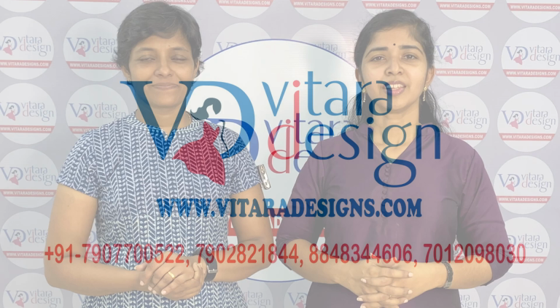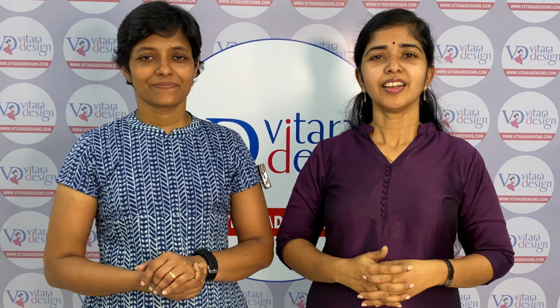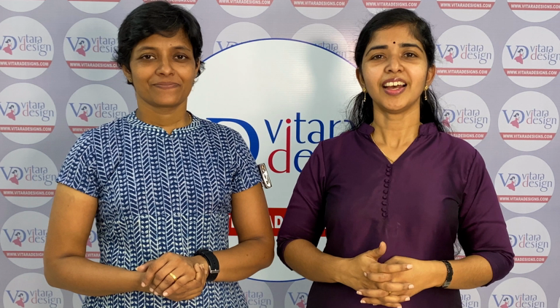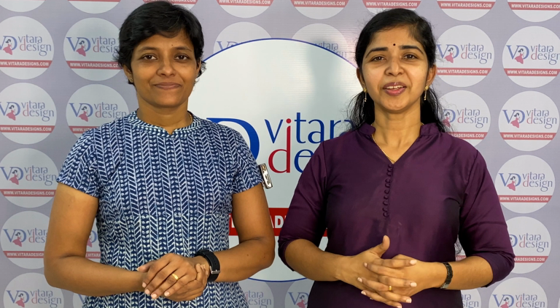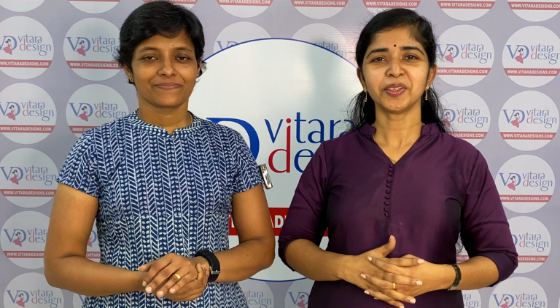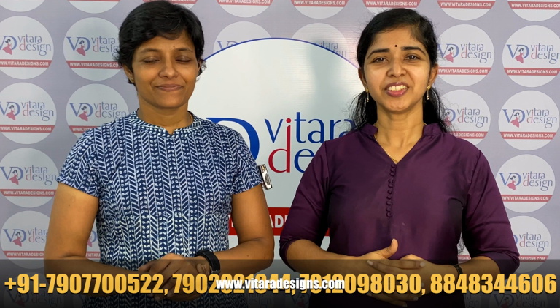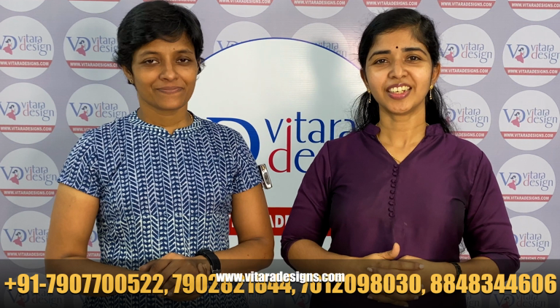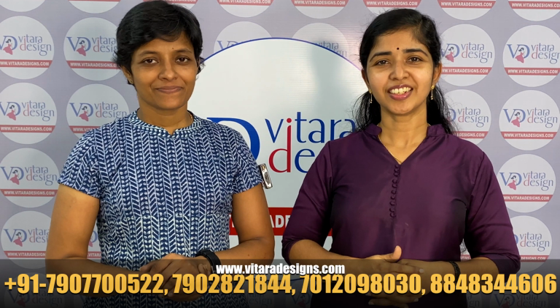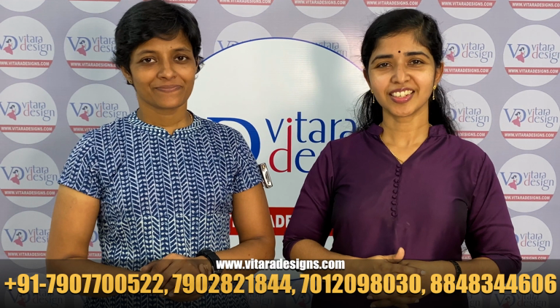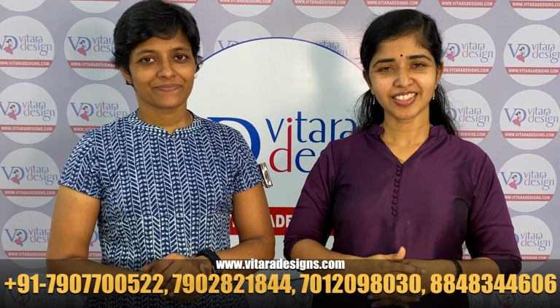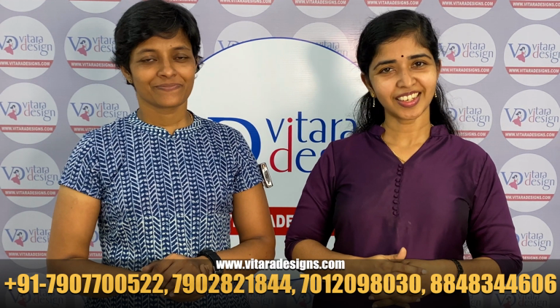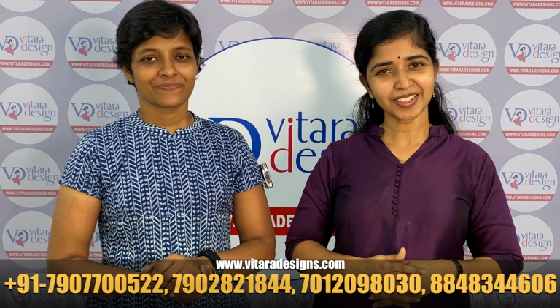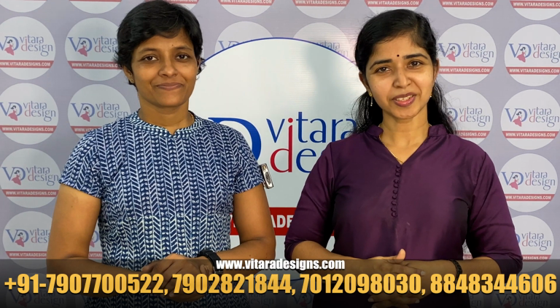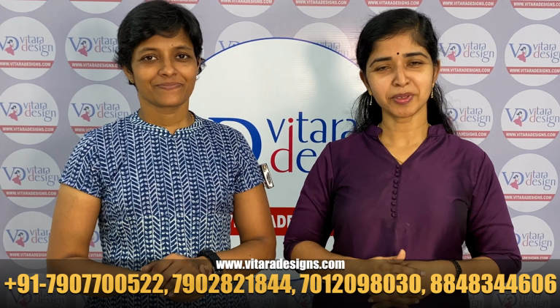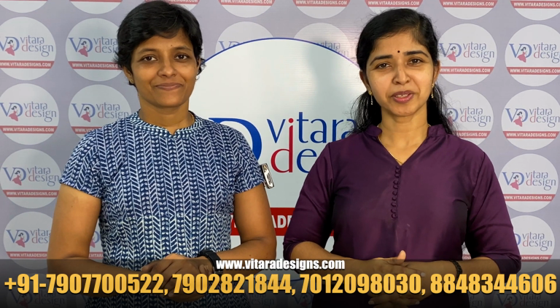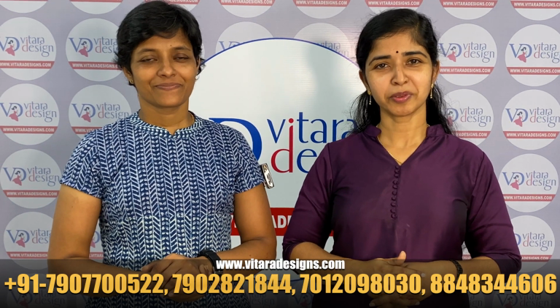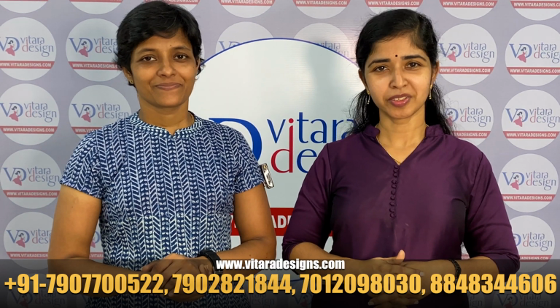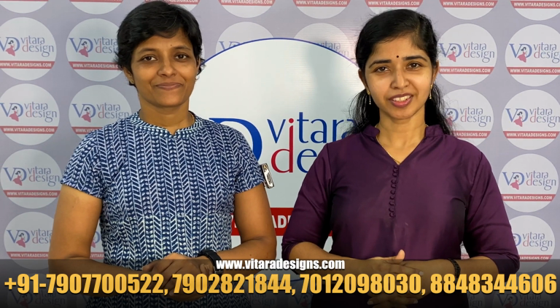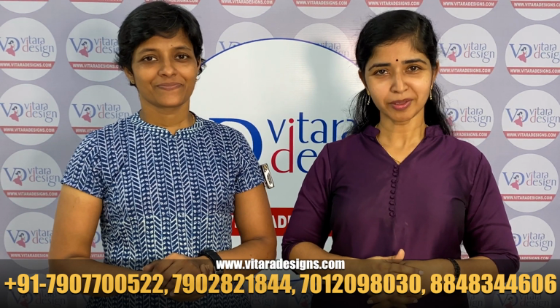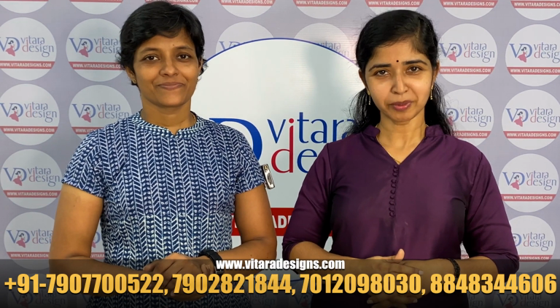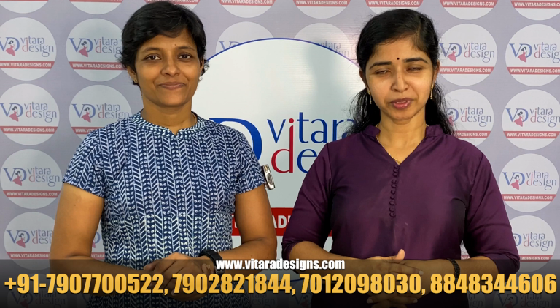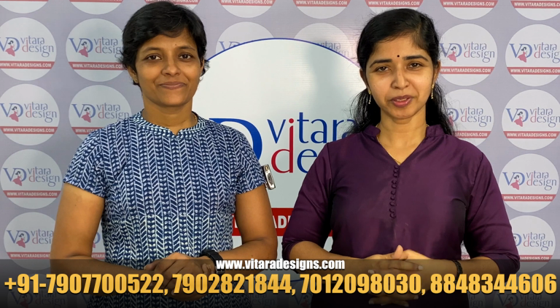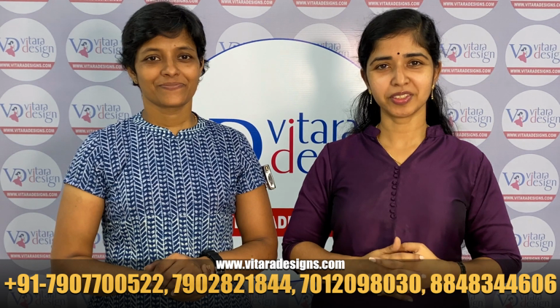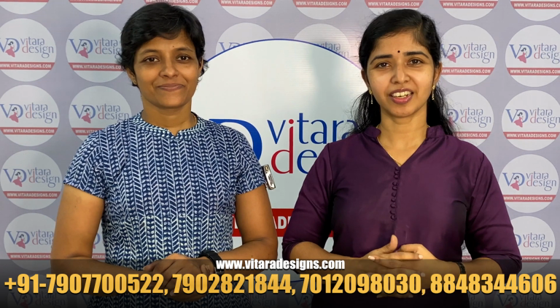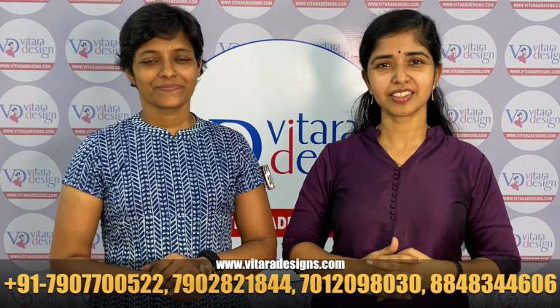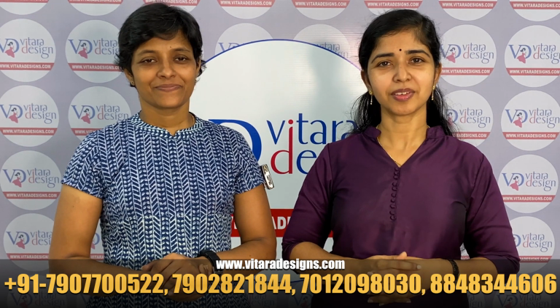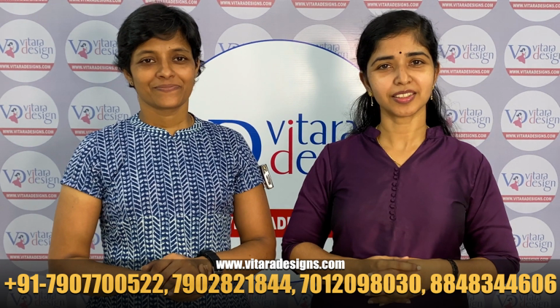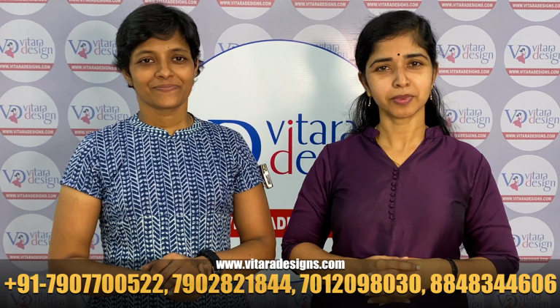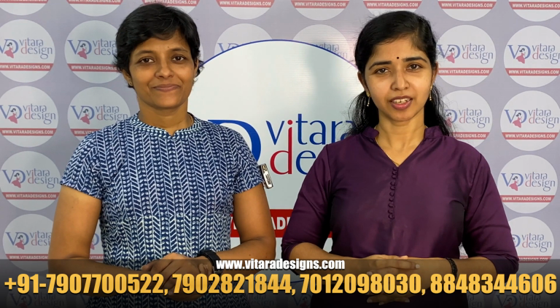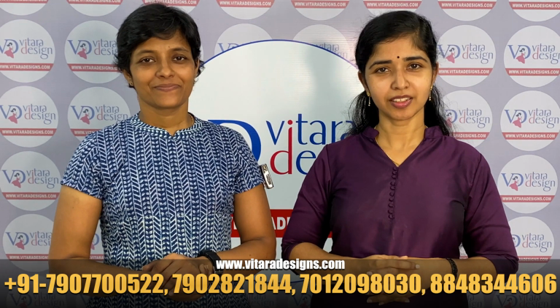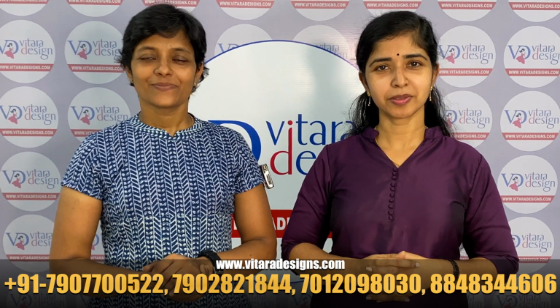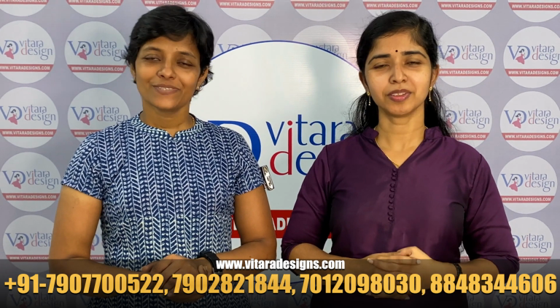Hi everyone, welcome to all the customers and viewers. Welcome to our first video. I am Anjou.